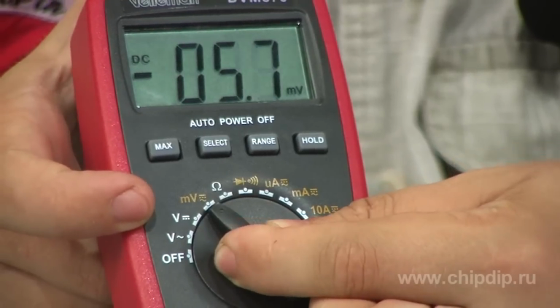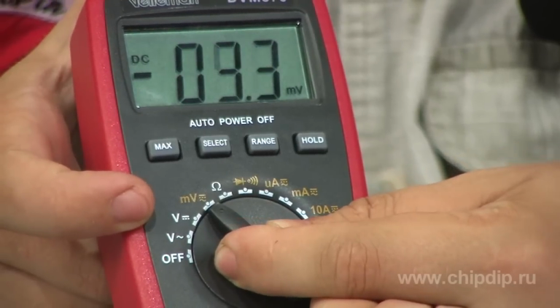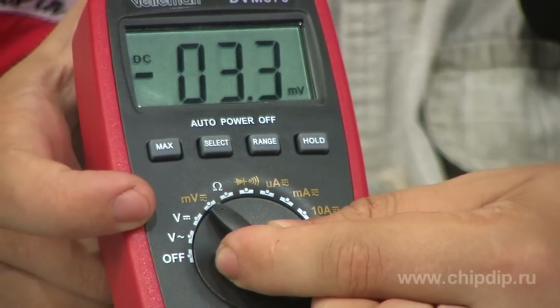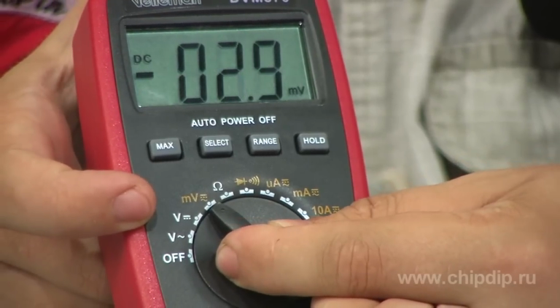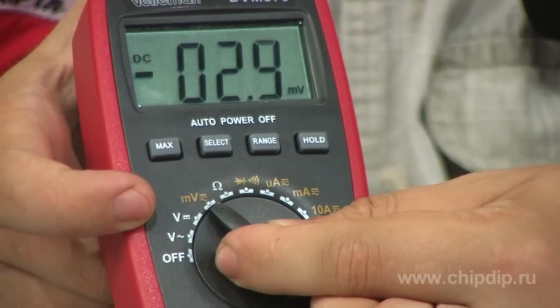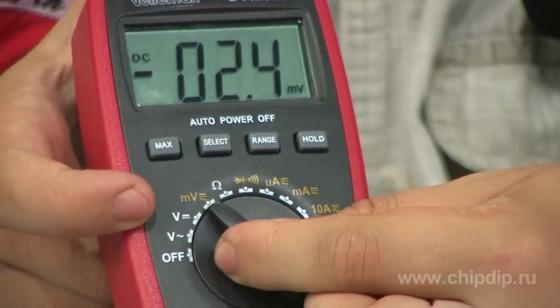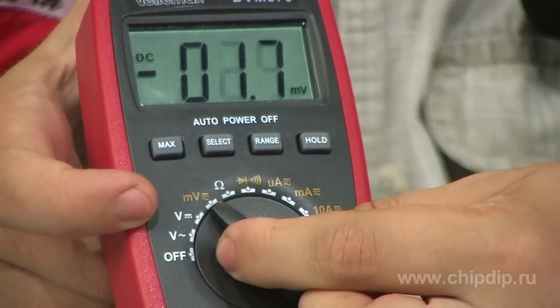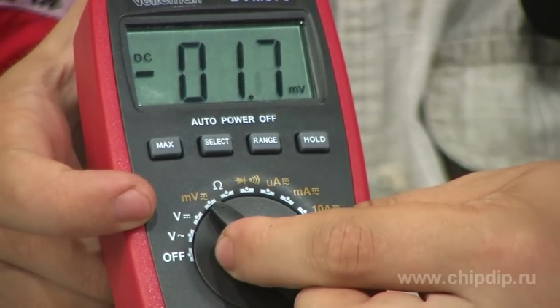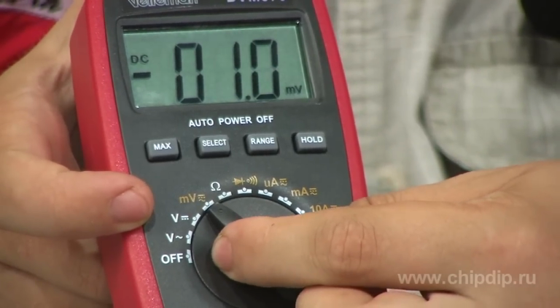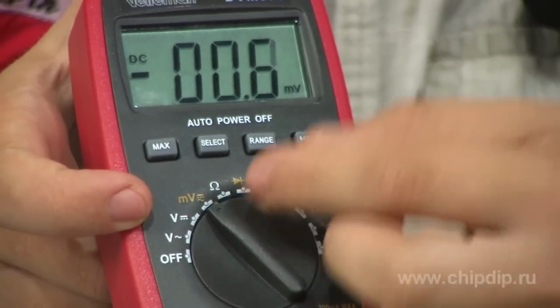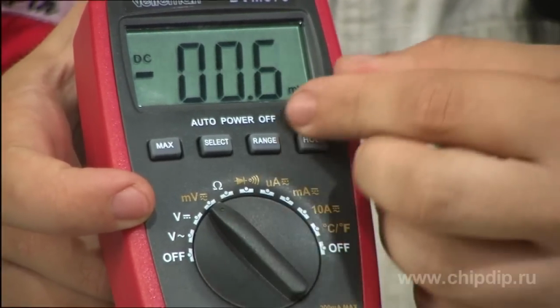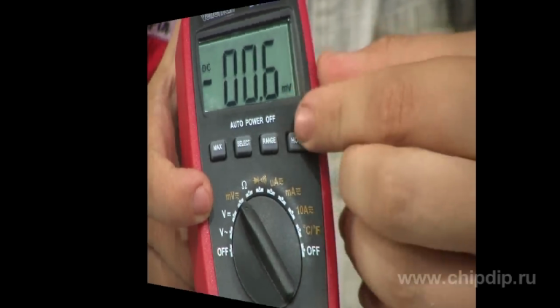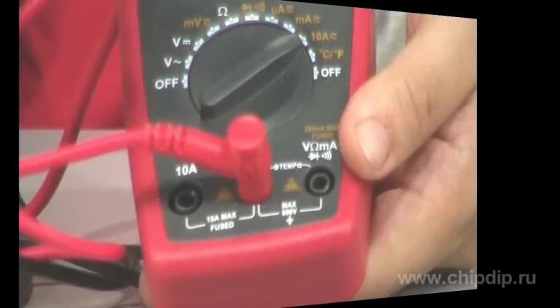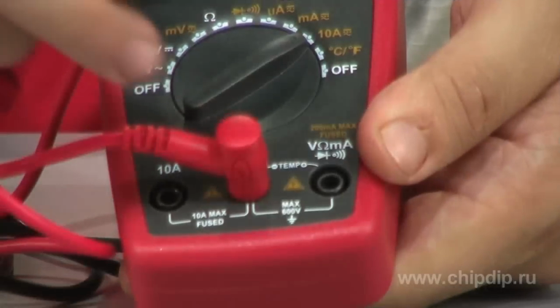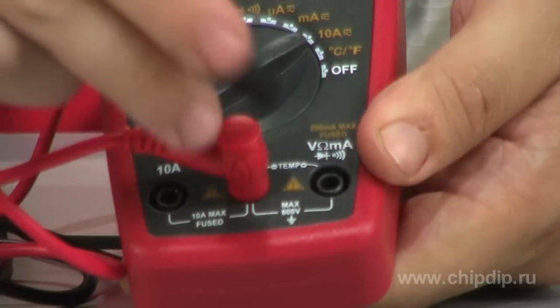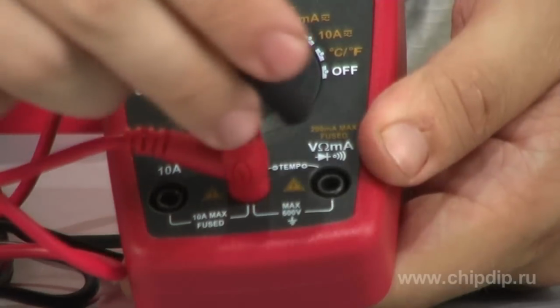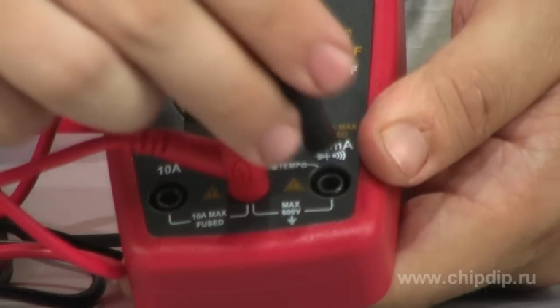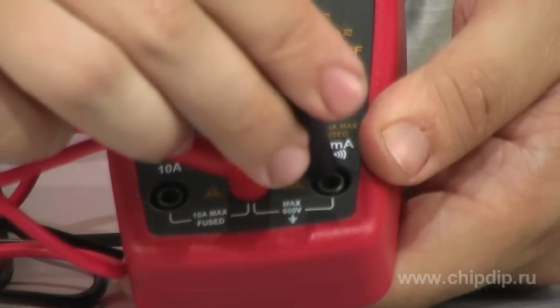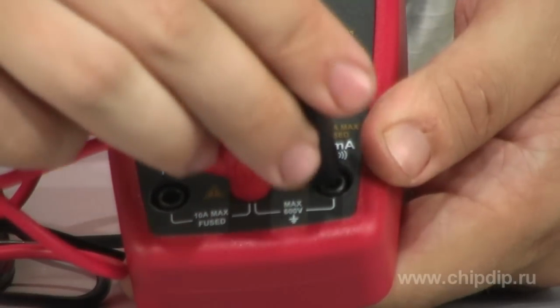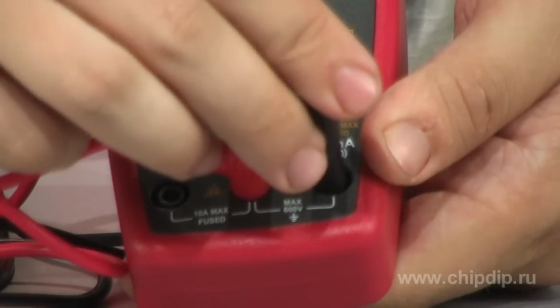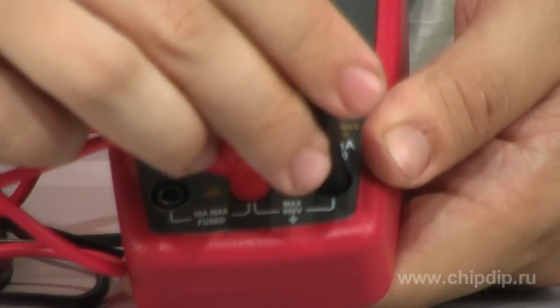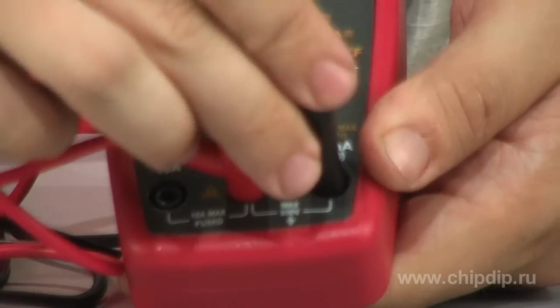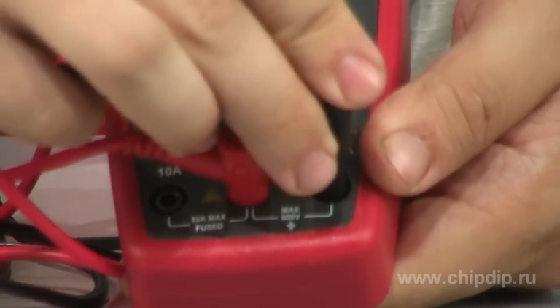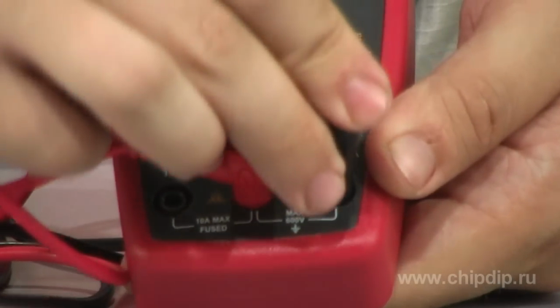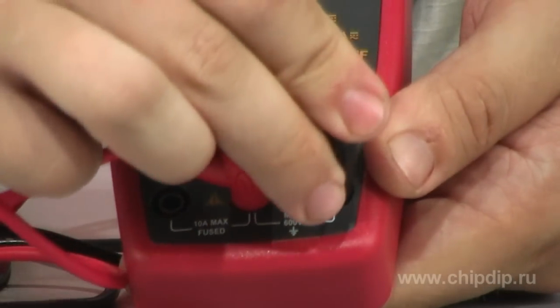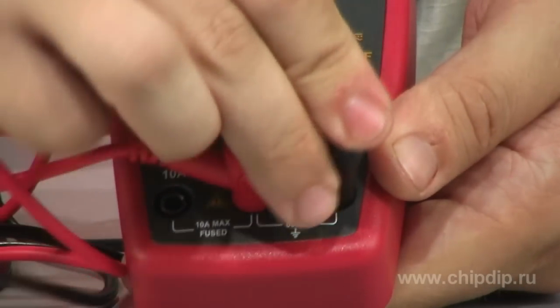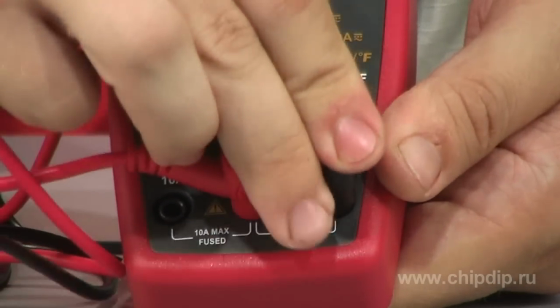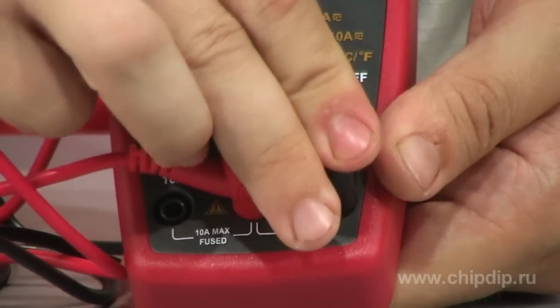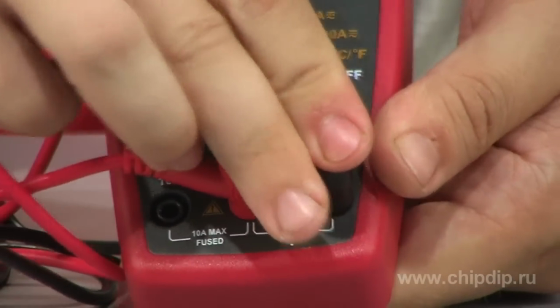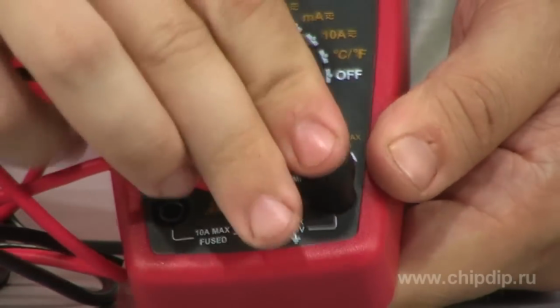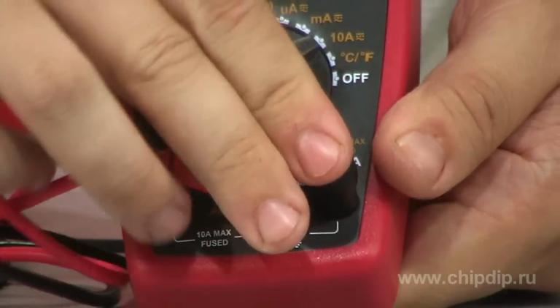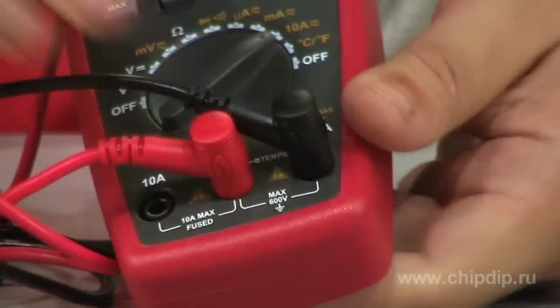The multimeter is simple in use. Just select the type of measurement, connect the probes and measure.